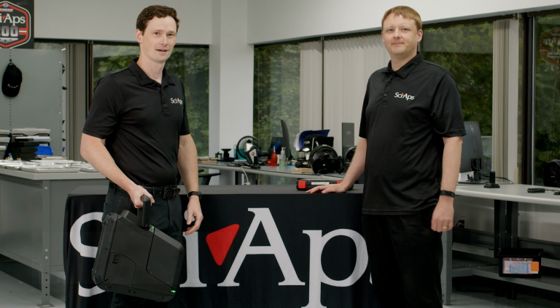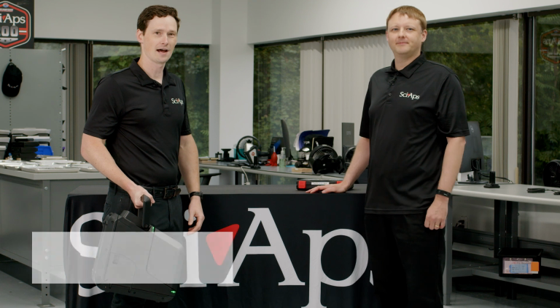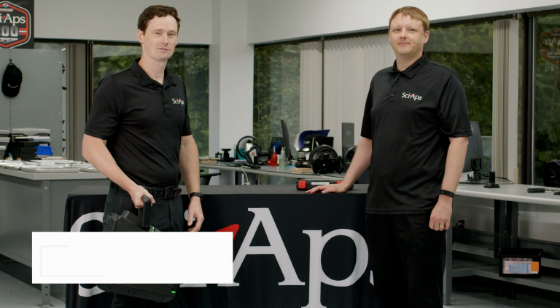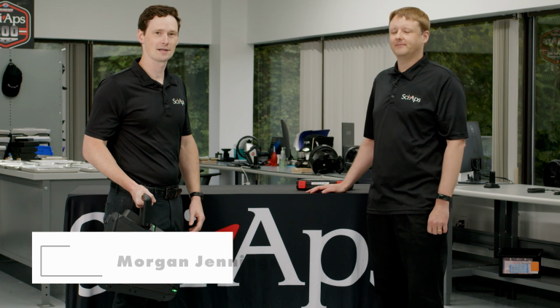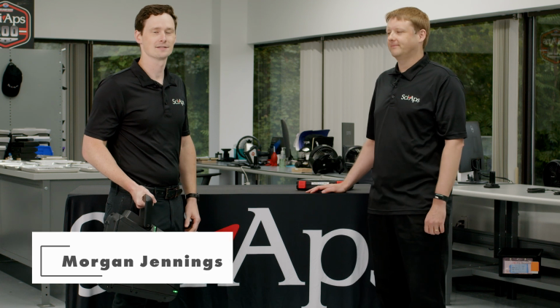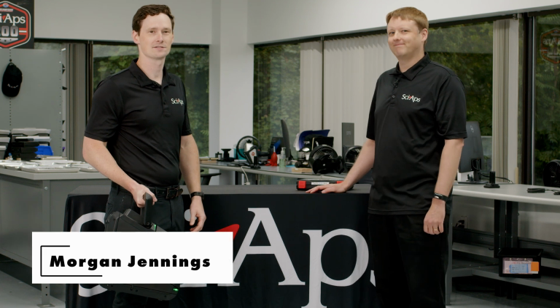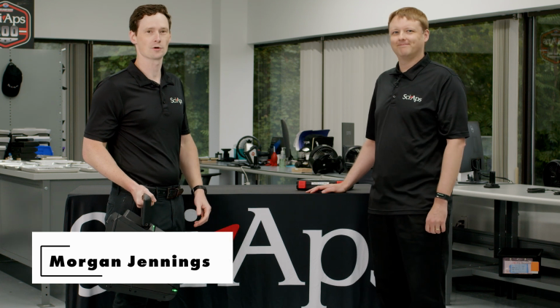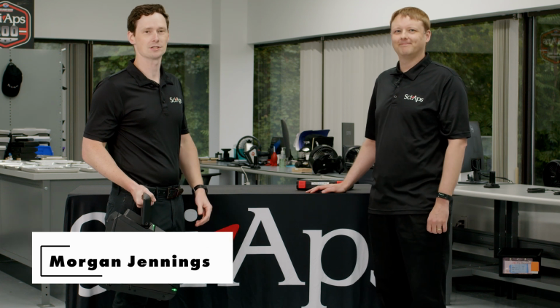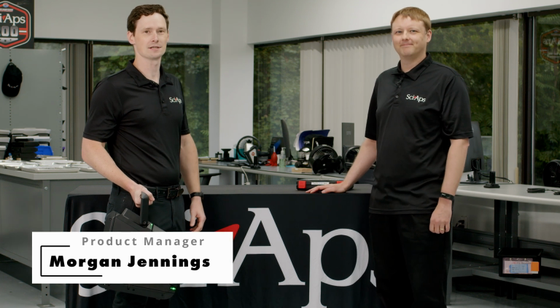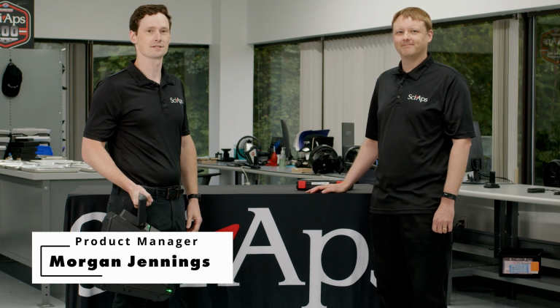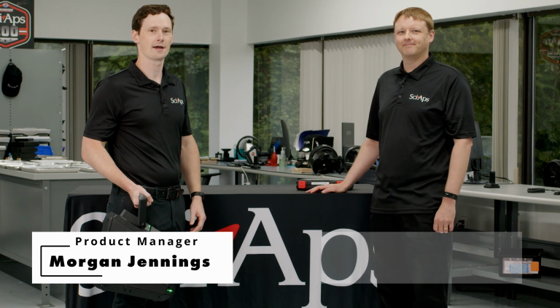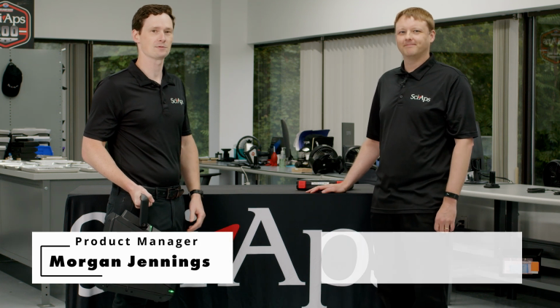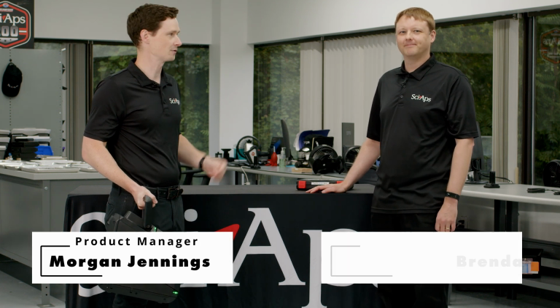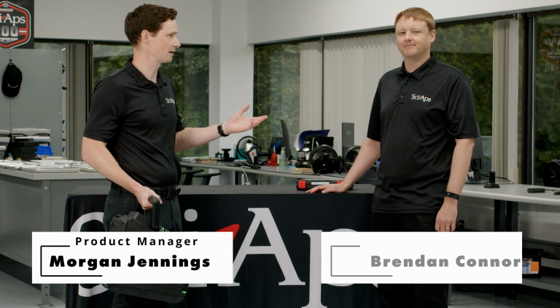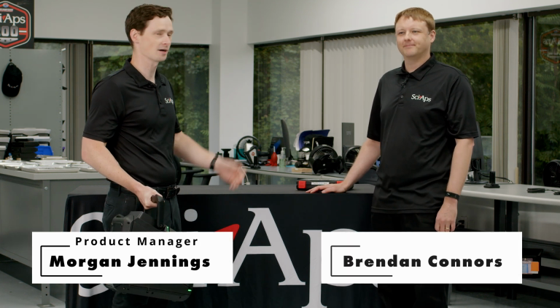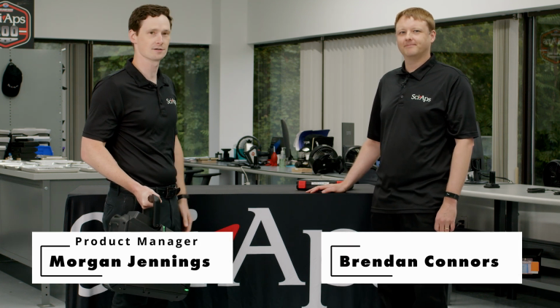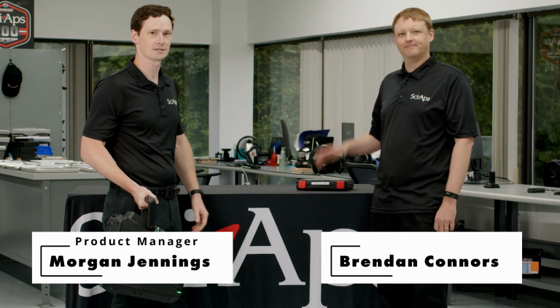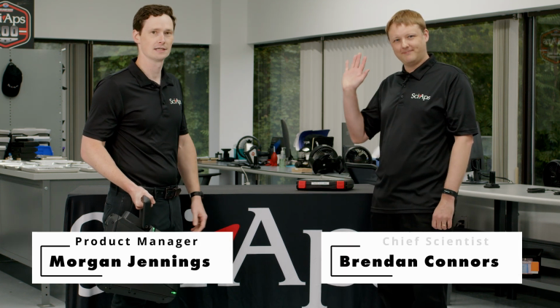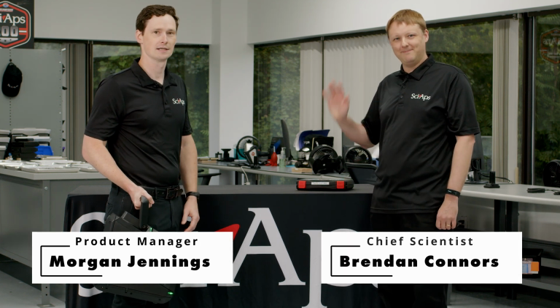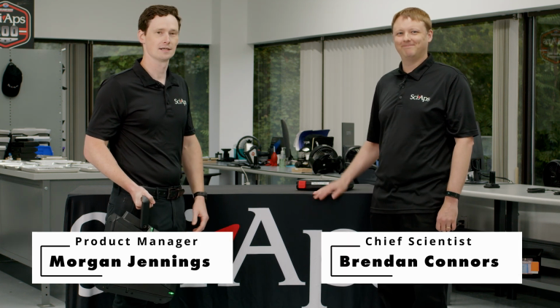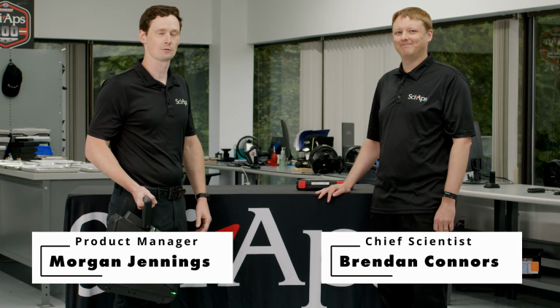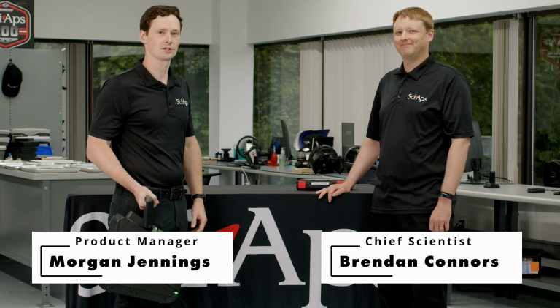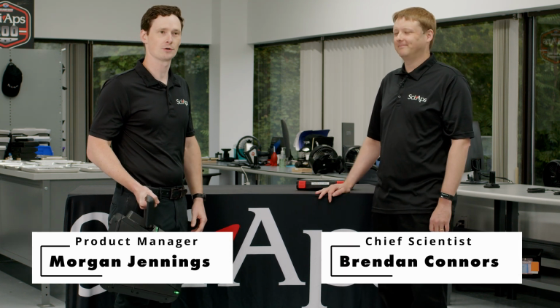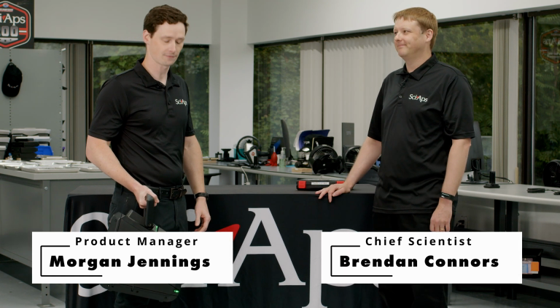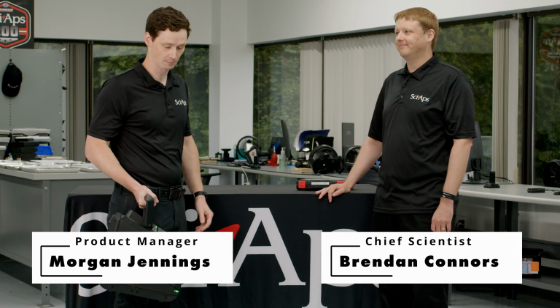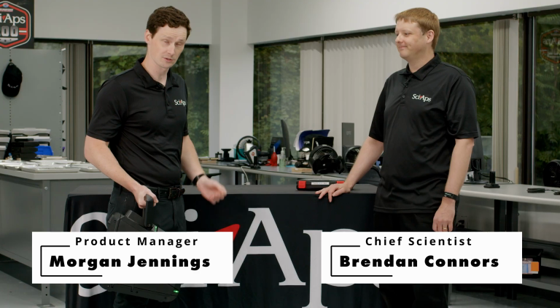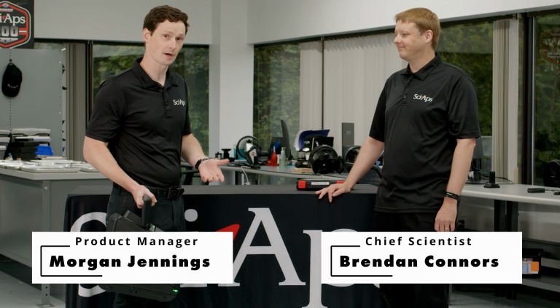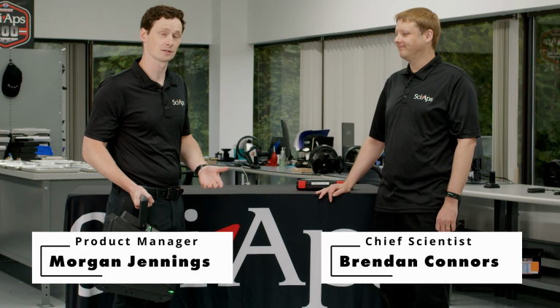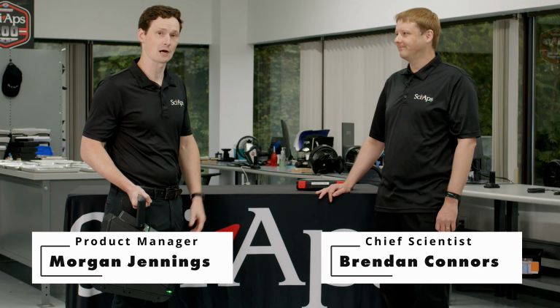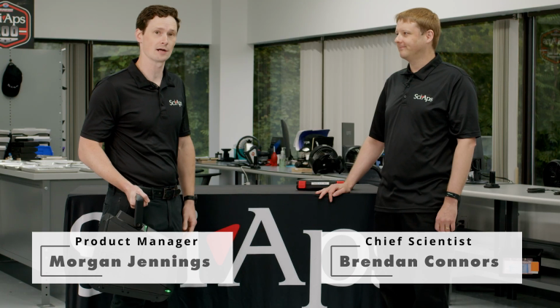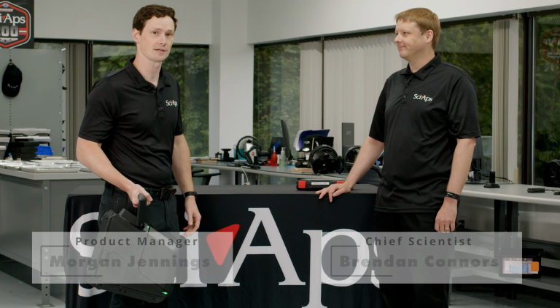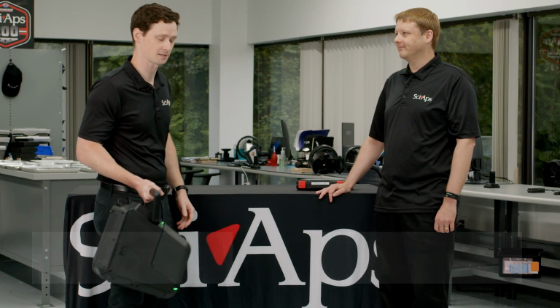Hi everybody, this is Morgan Jennings at CyApps here with Brendan Connors. Hi. And we're going to show off our brand new product, the Powerhouse X.